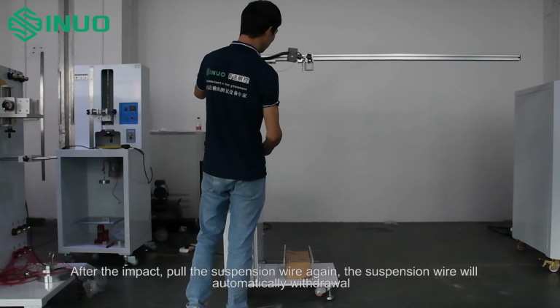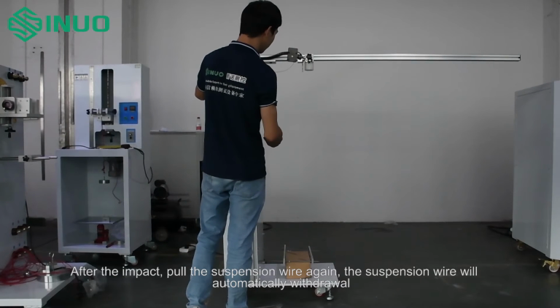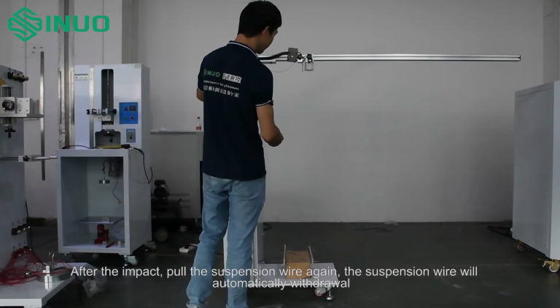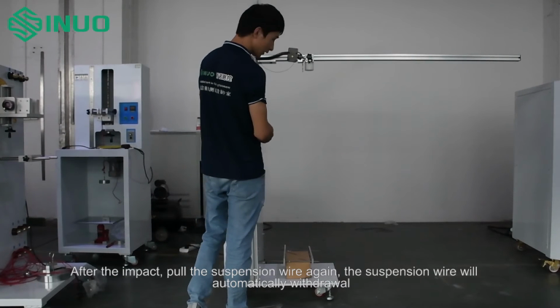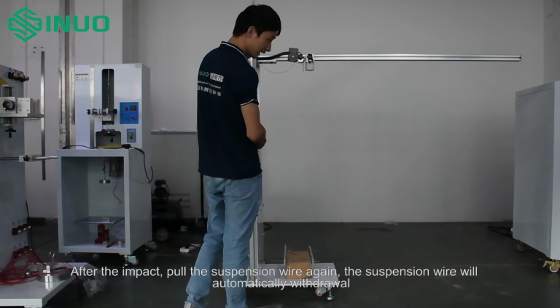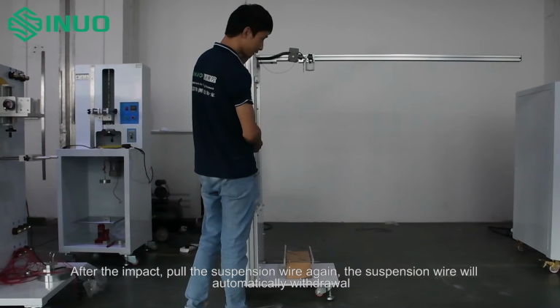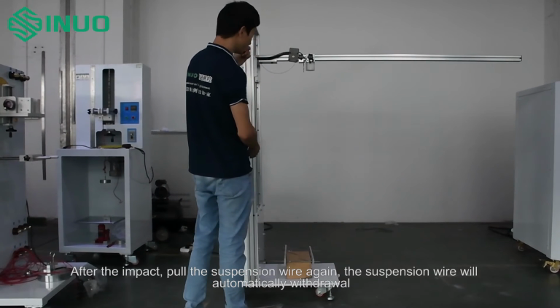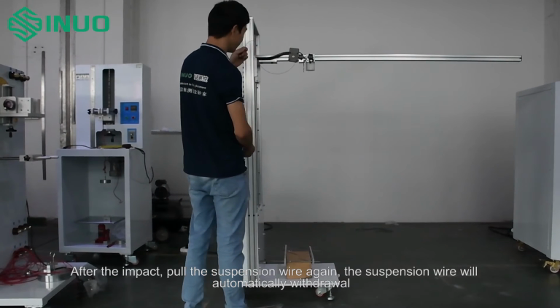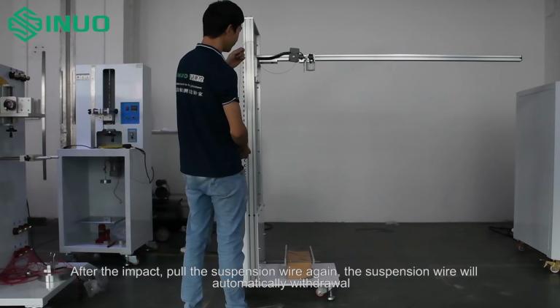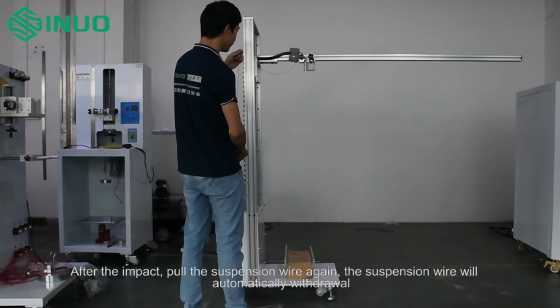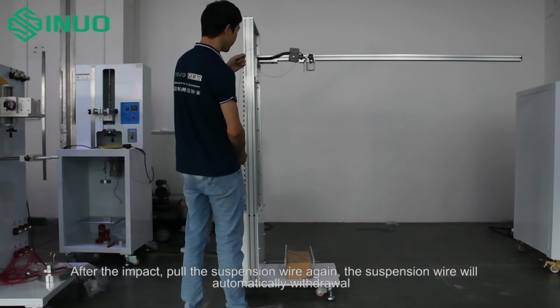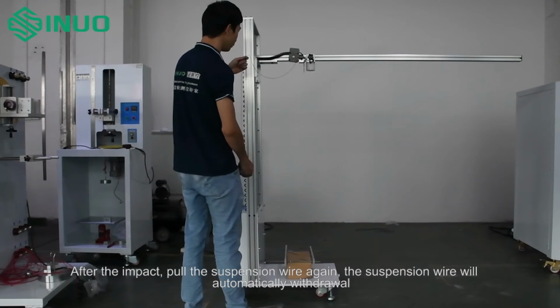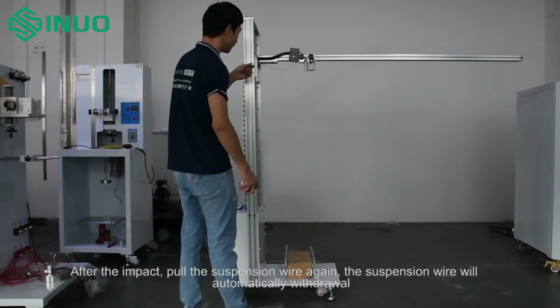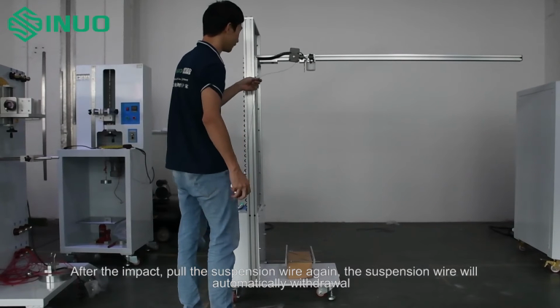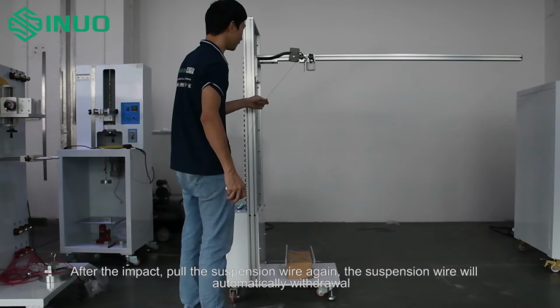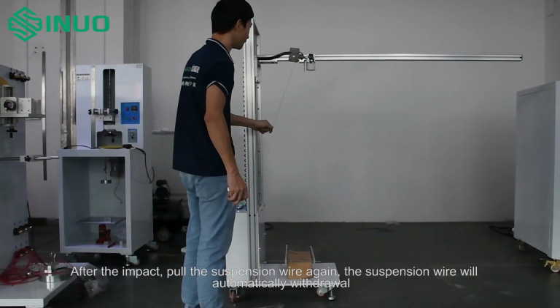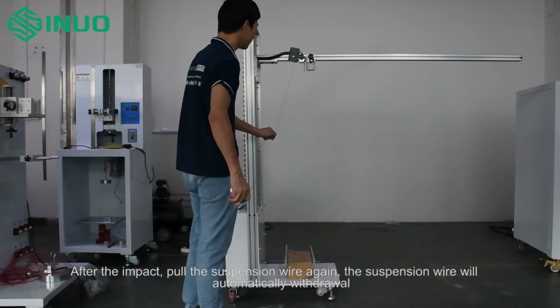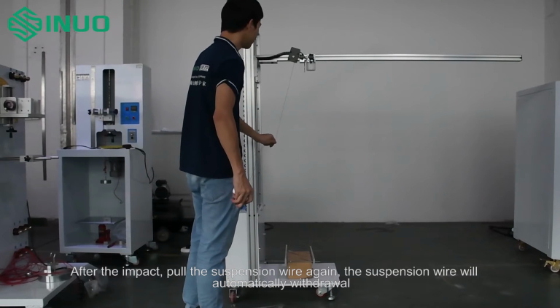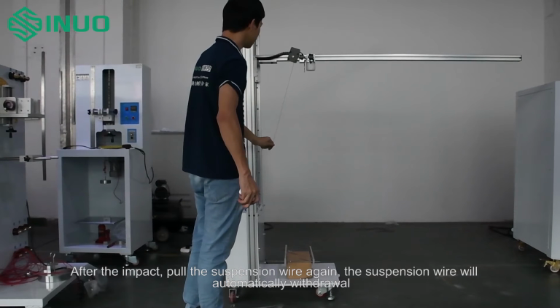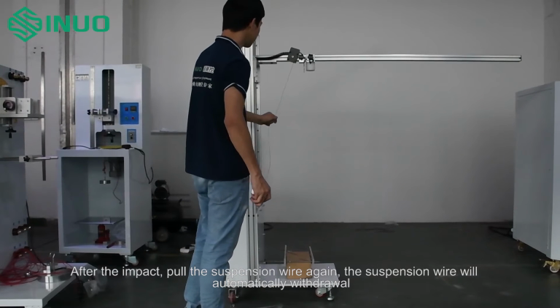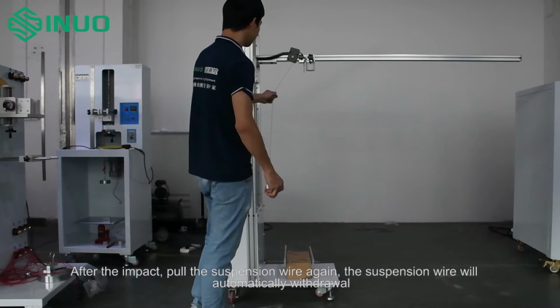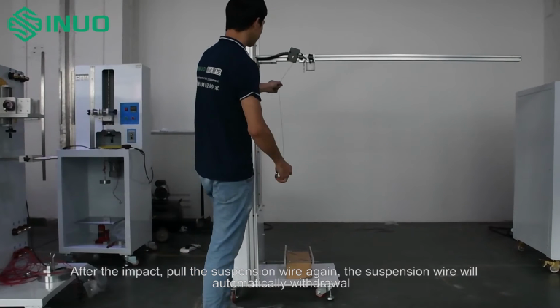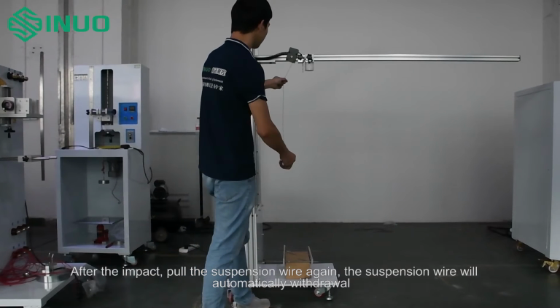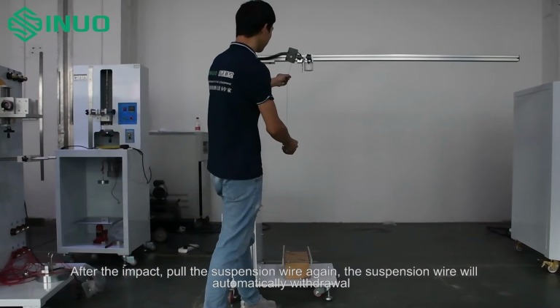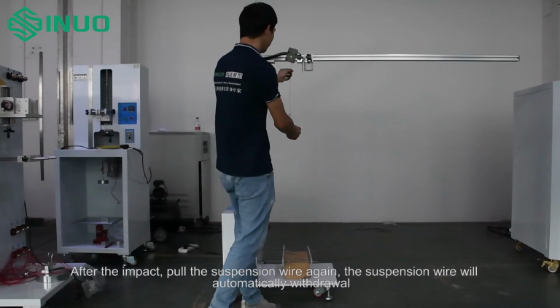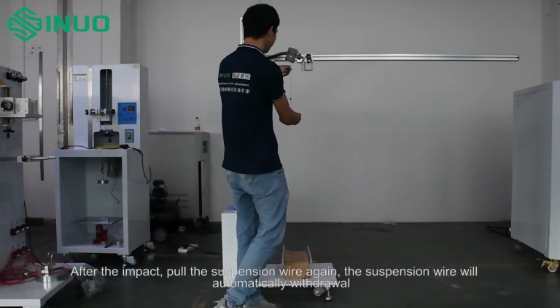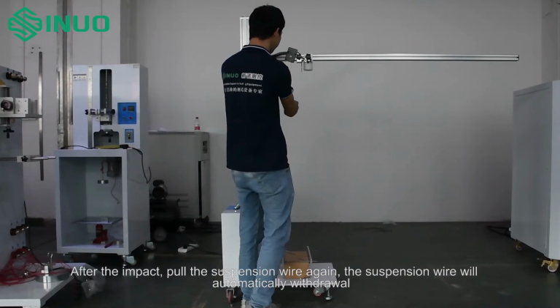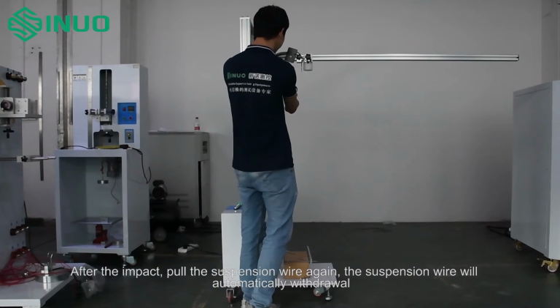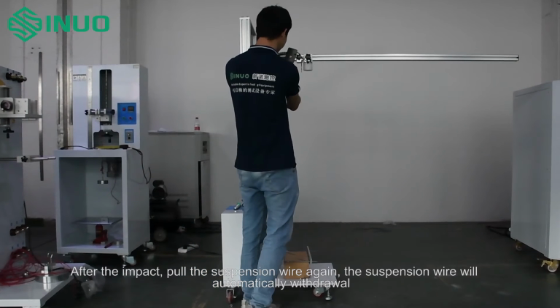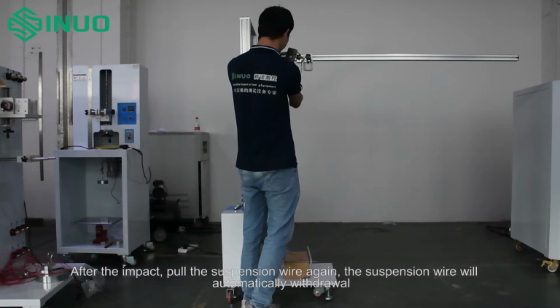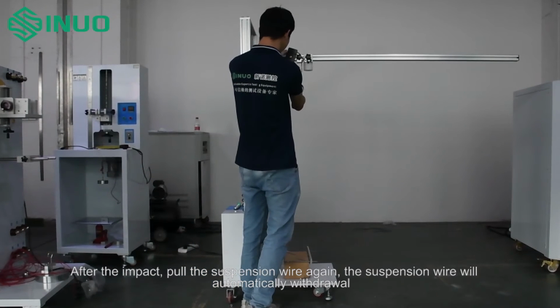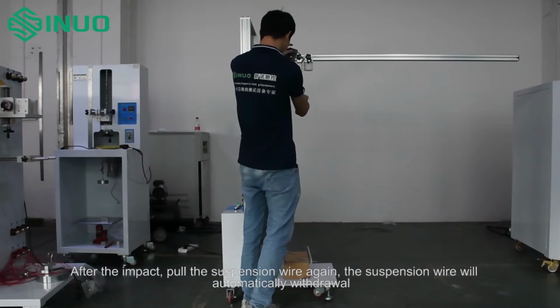After the impact, pull the suspension wire again and it will automatically withdraw.